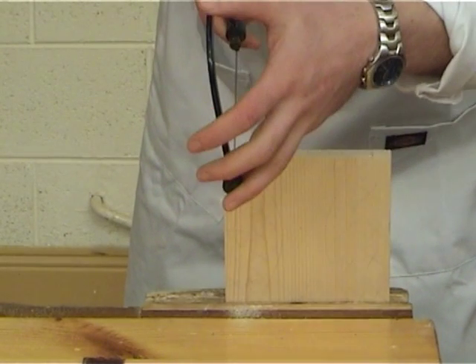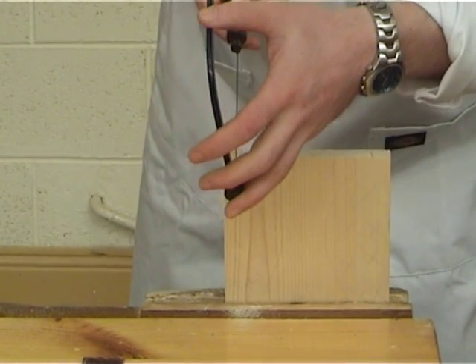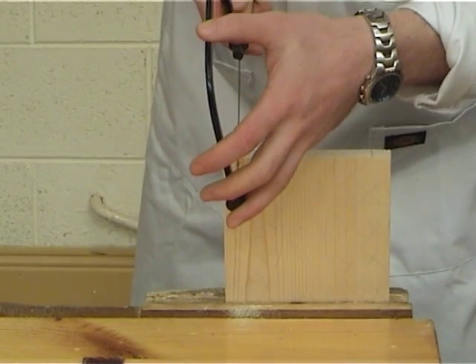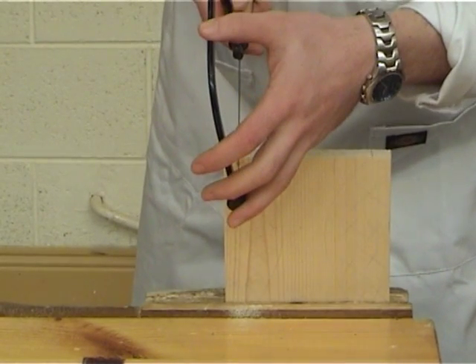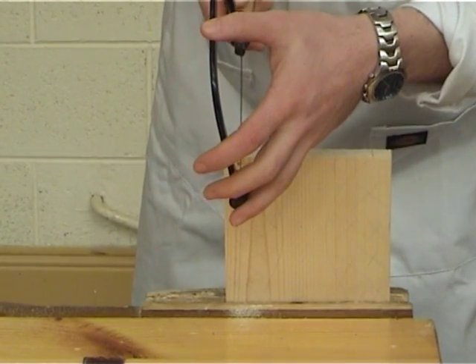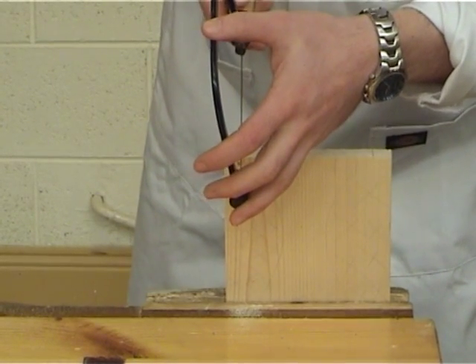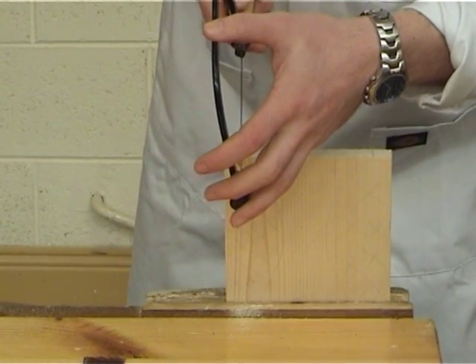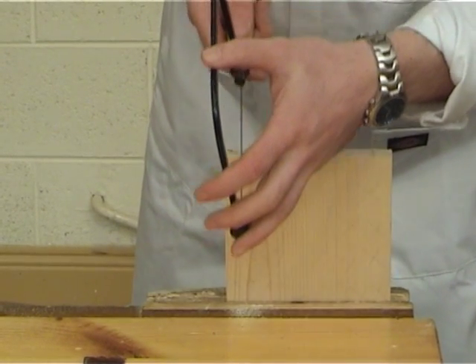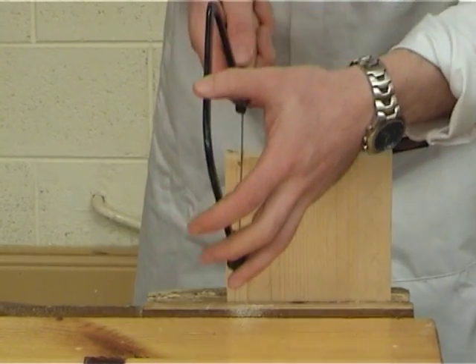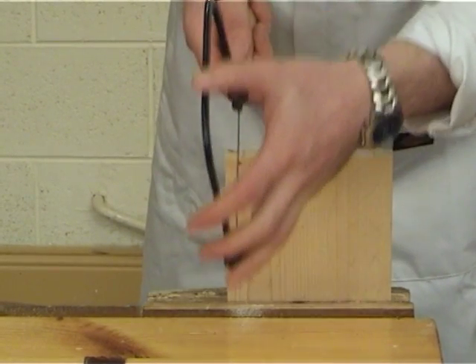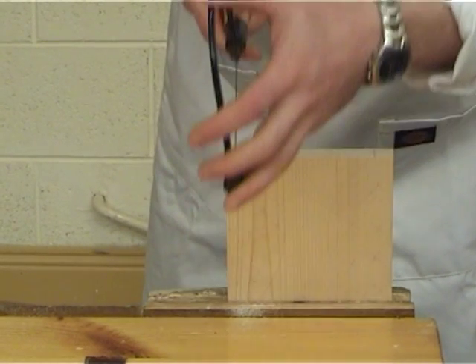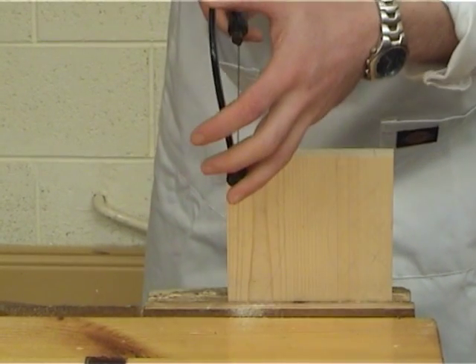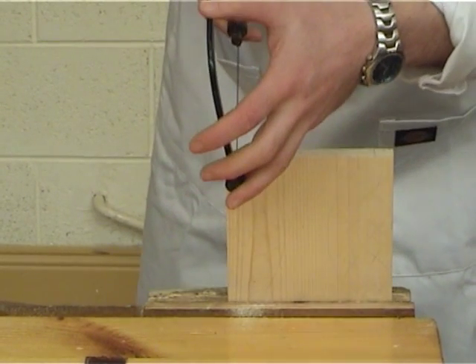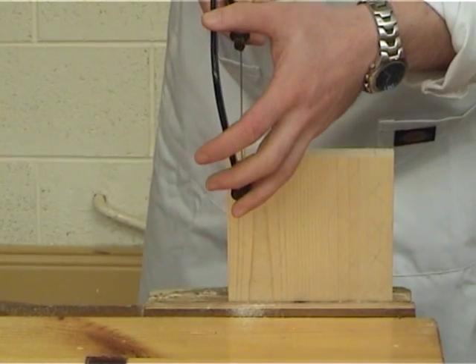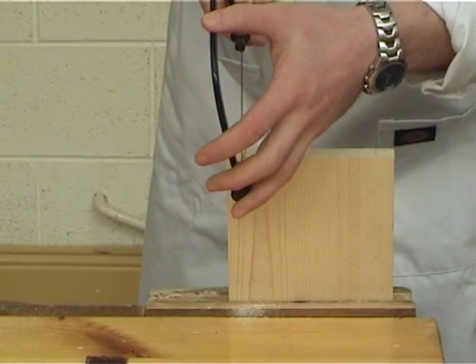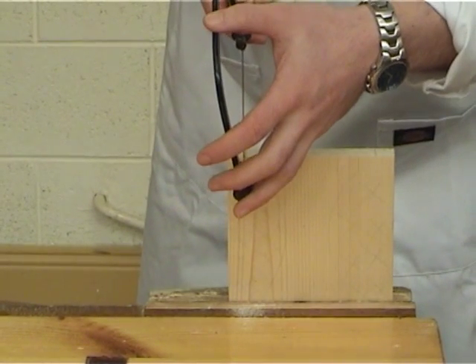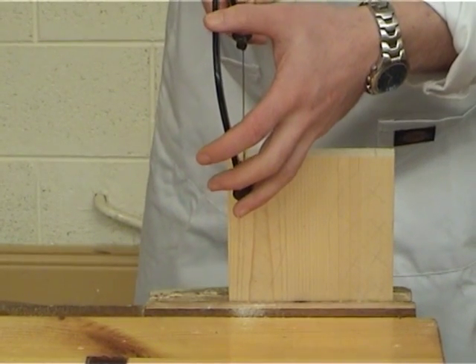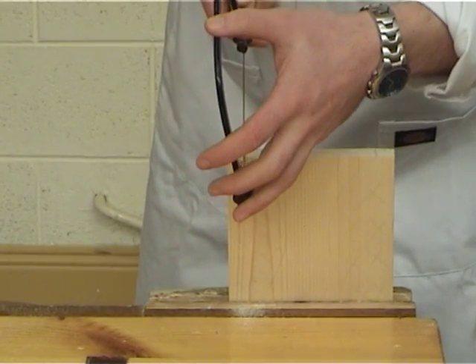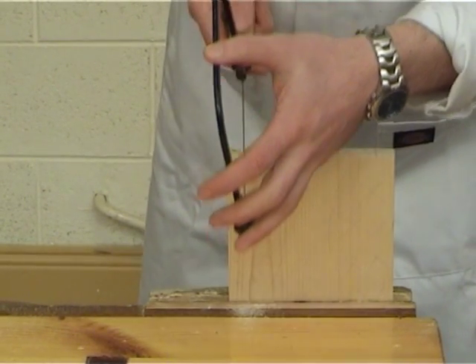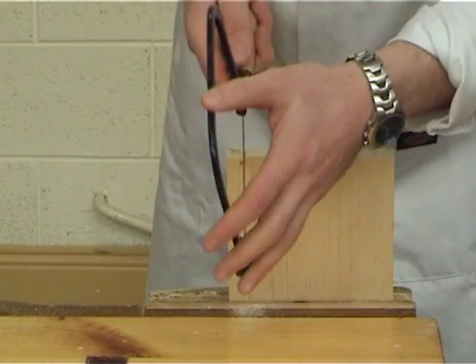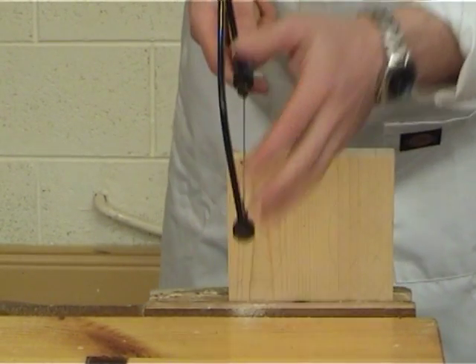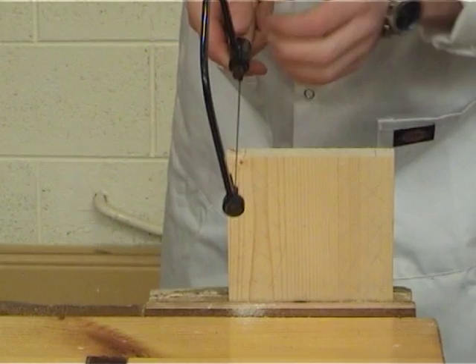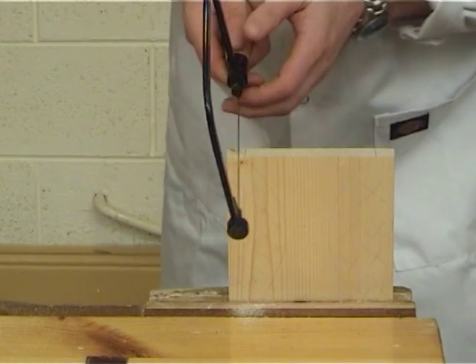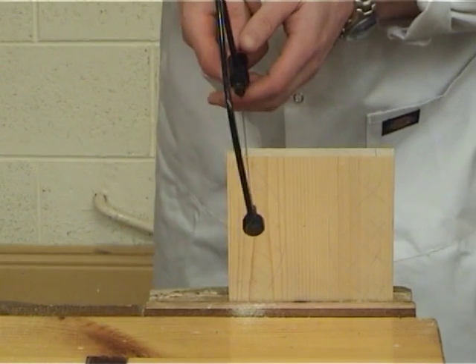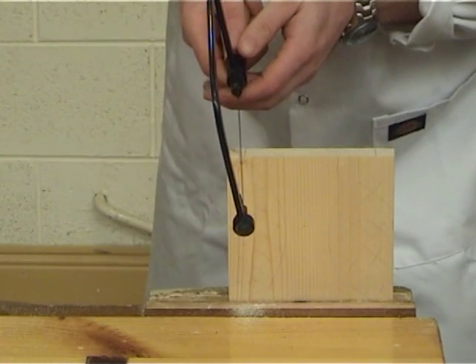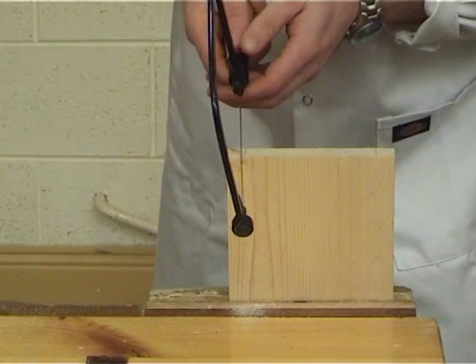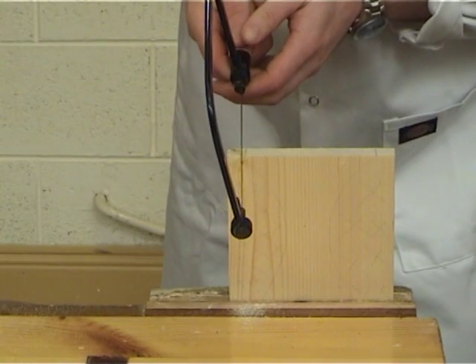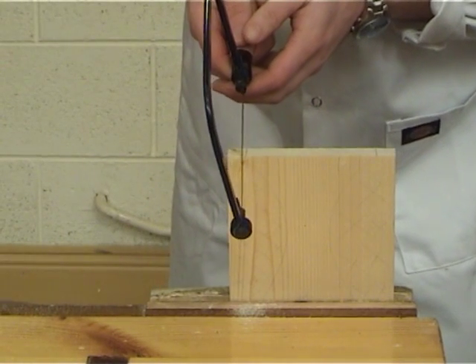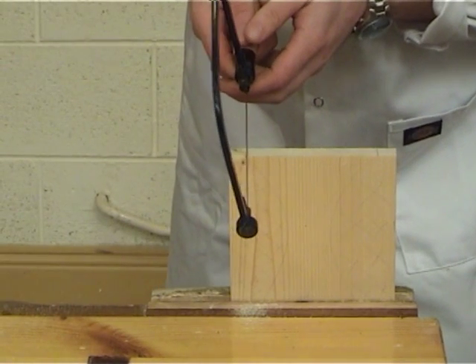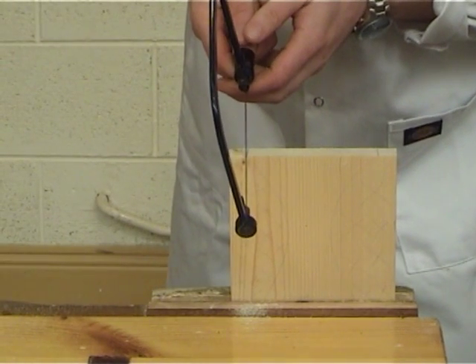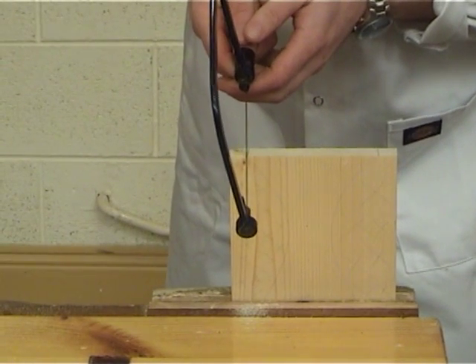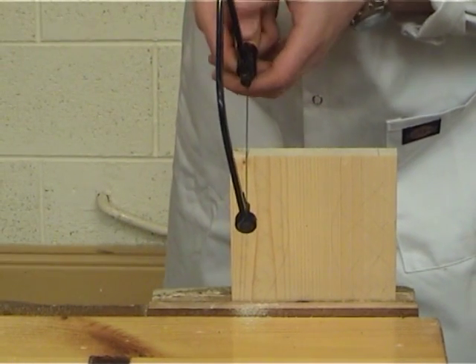Push the saw forward three times to establish the cut. Then place the second hand over the first on the handle.